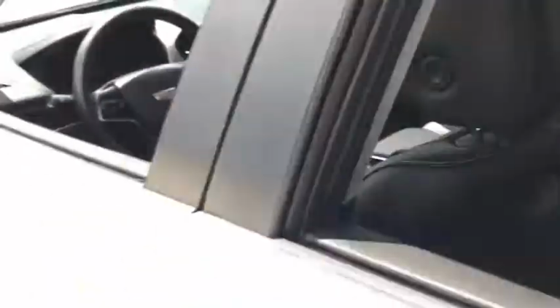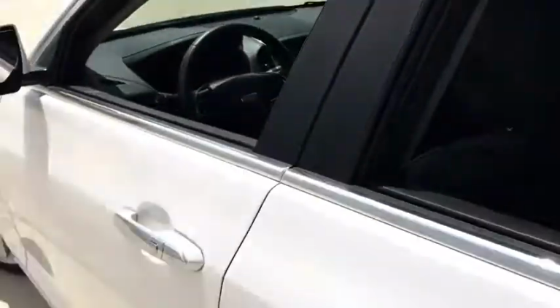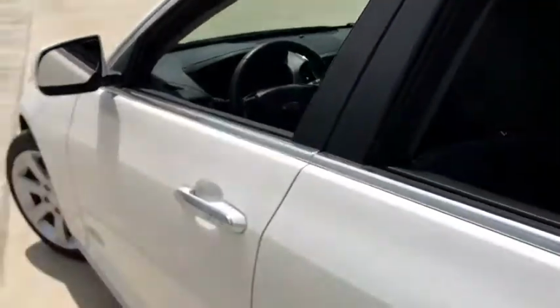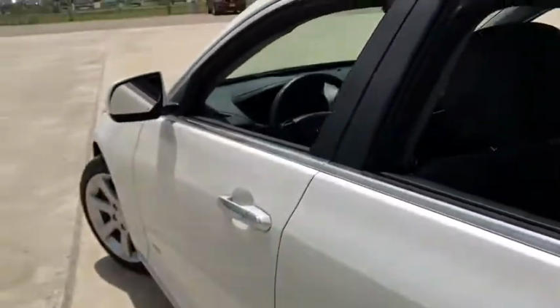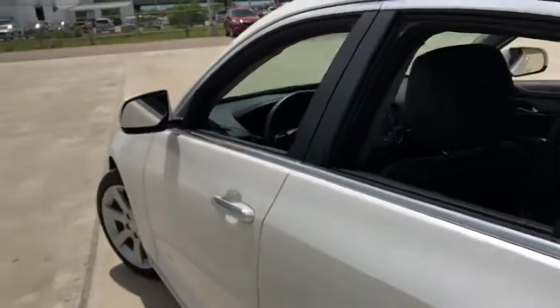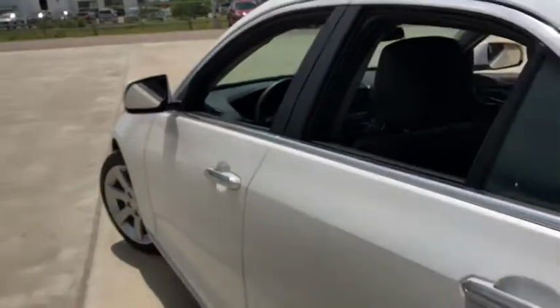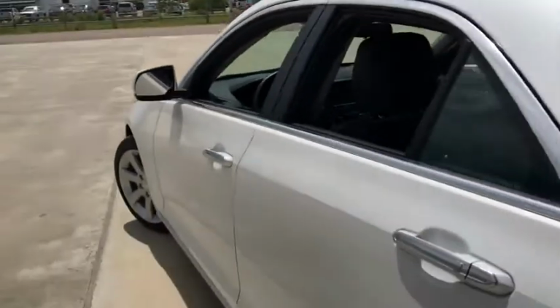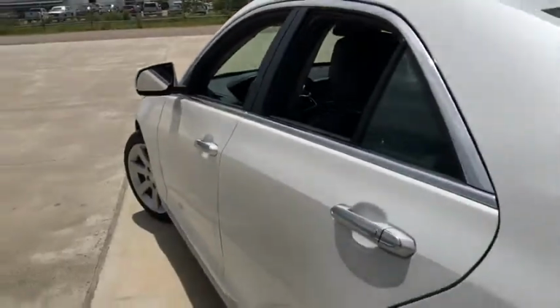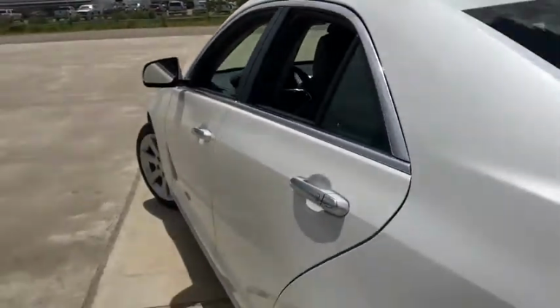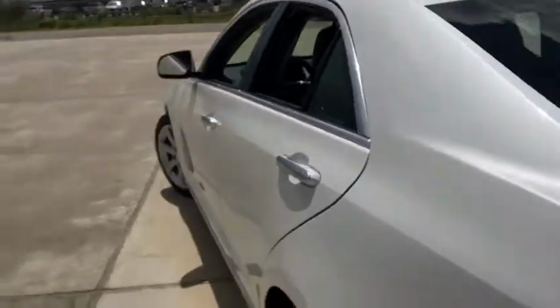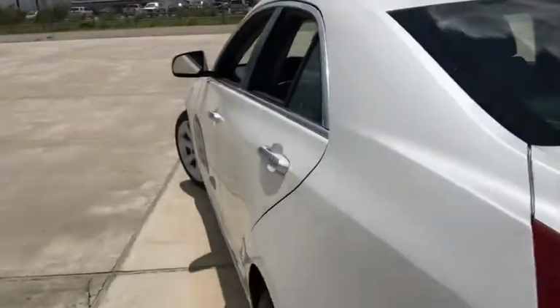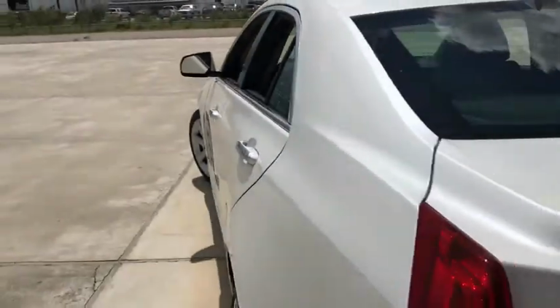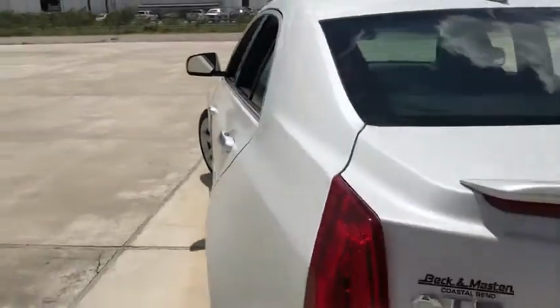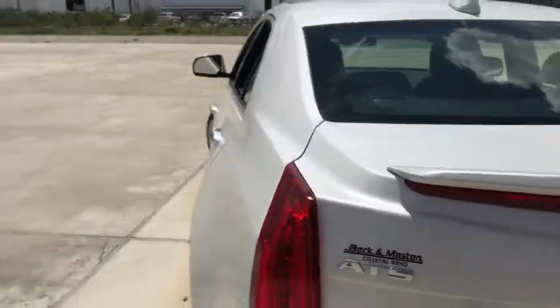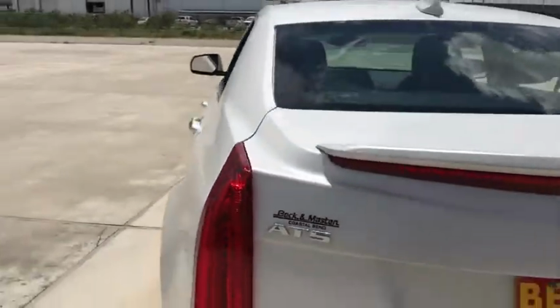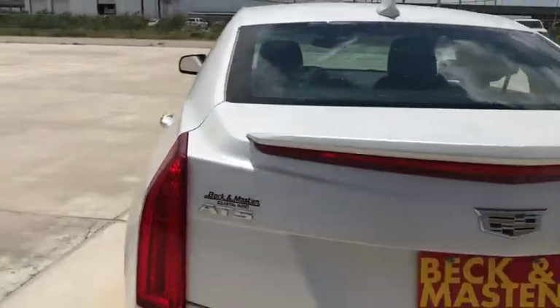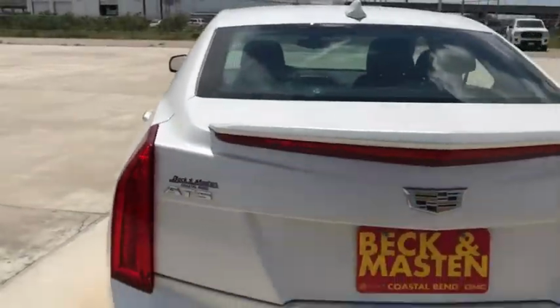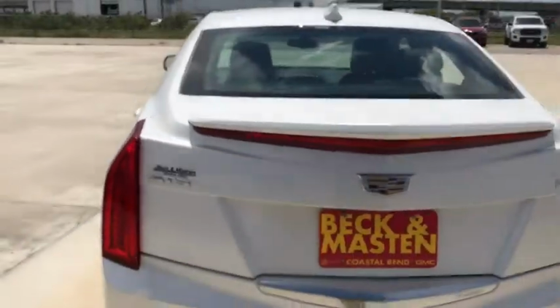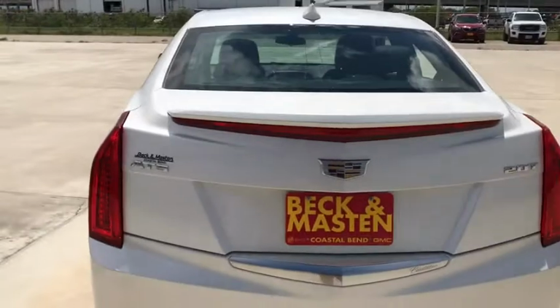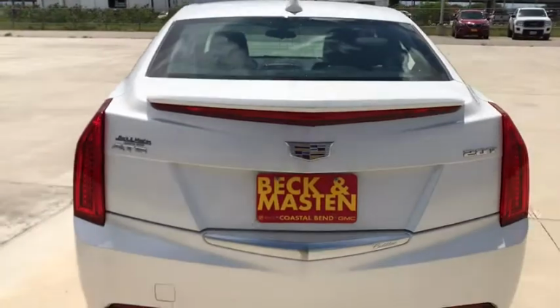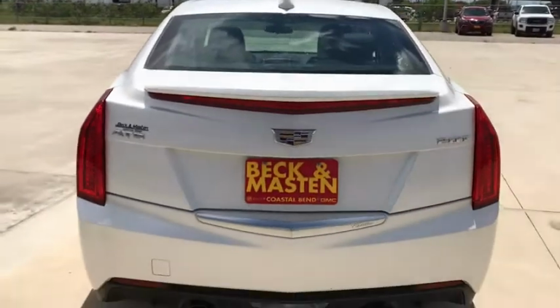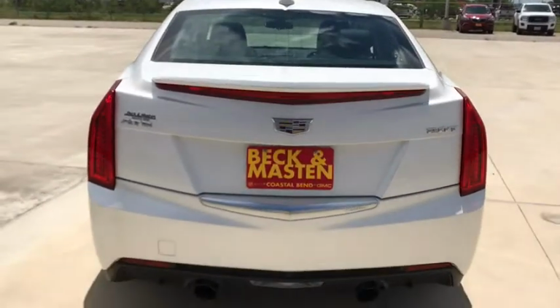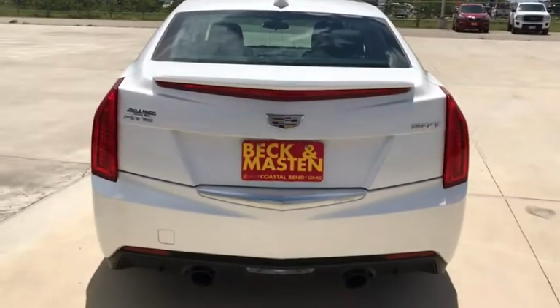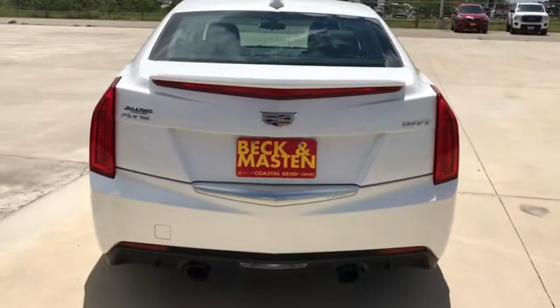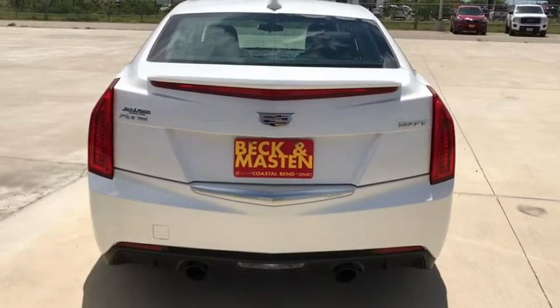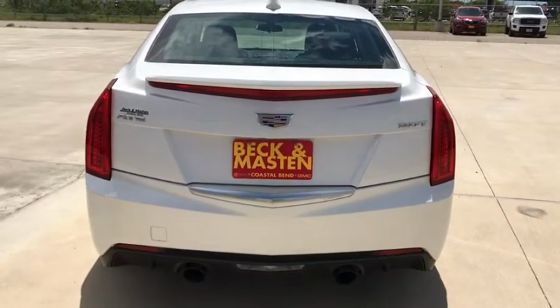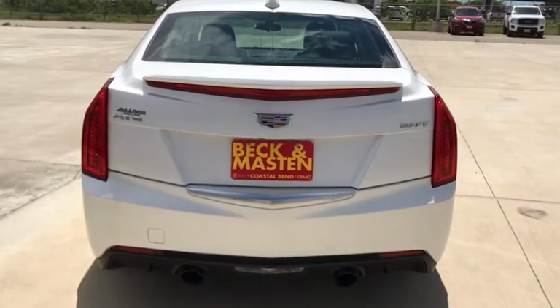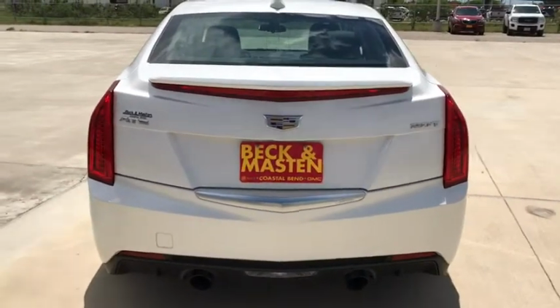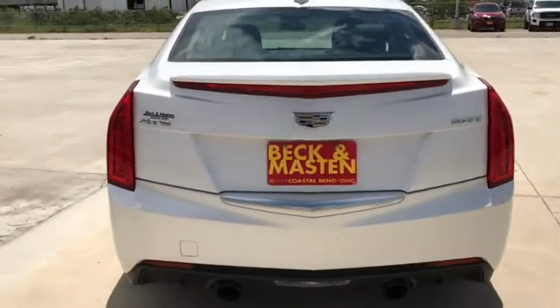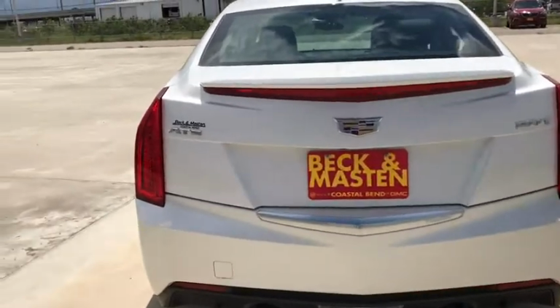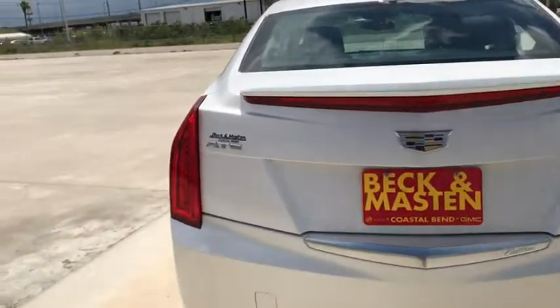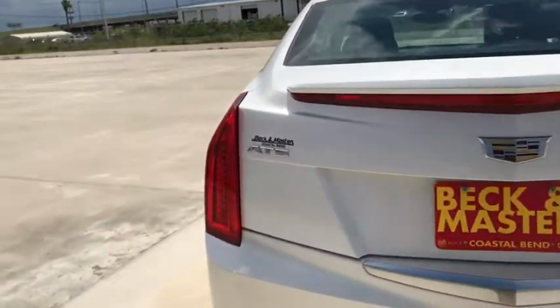Power driver's seat. This beauty is sure to make you the talk of the neighborhood, so call or drop in for a test drive today.